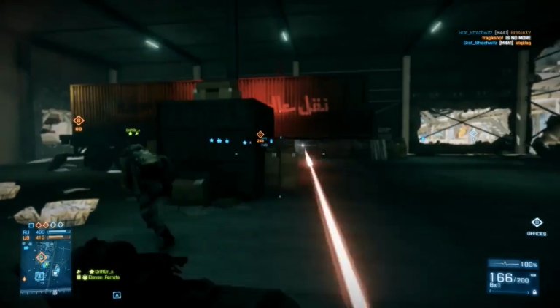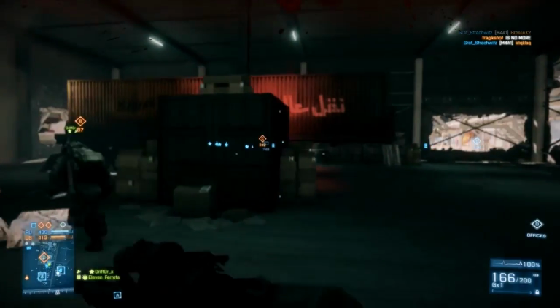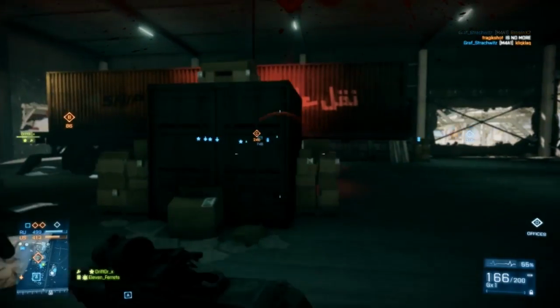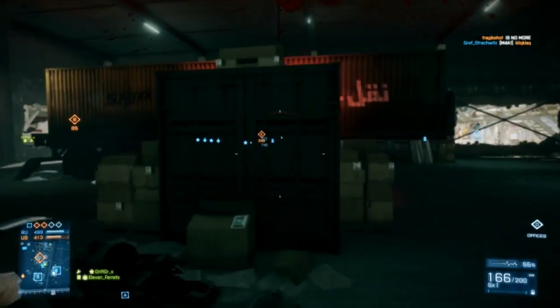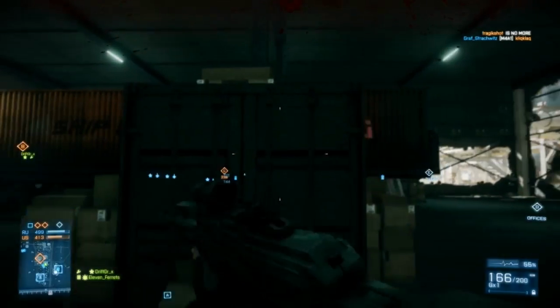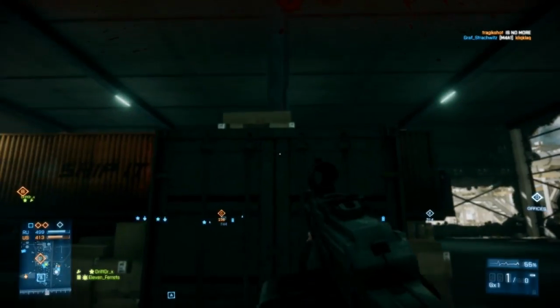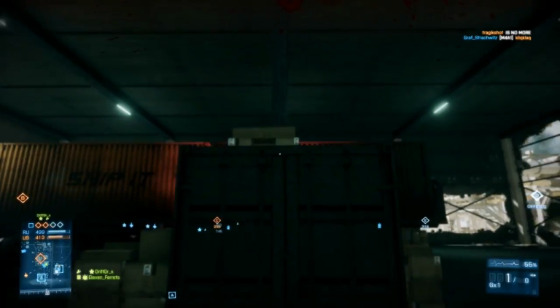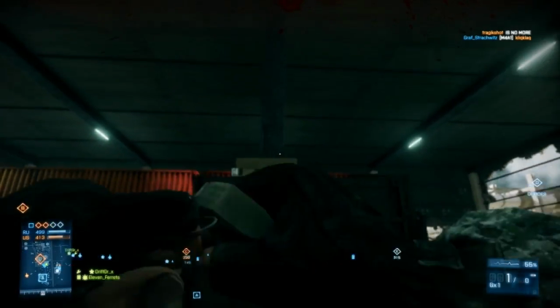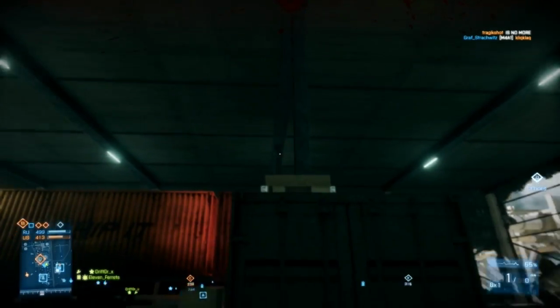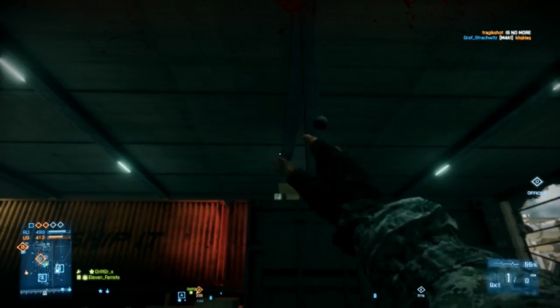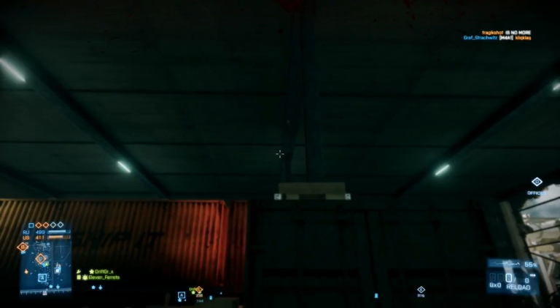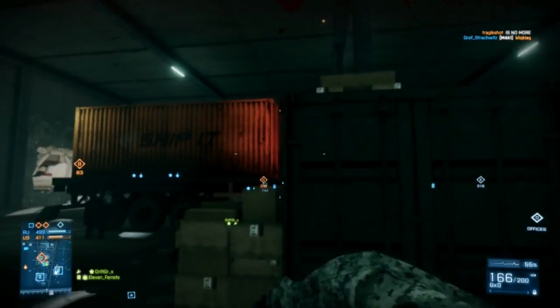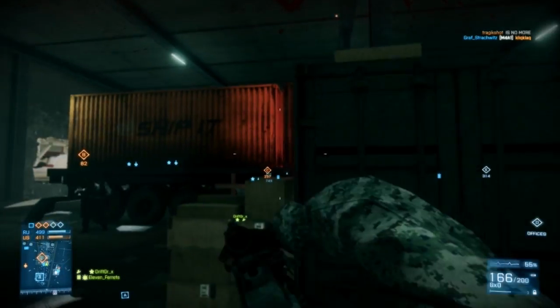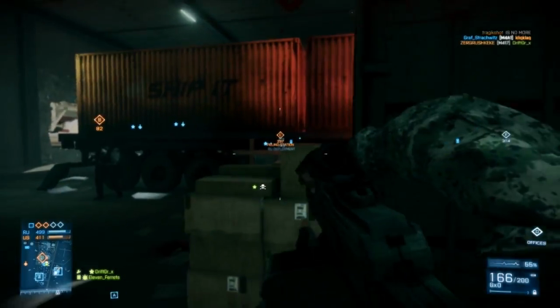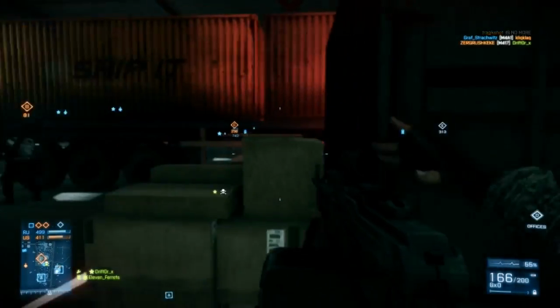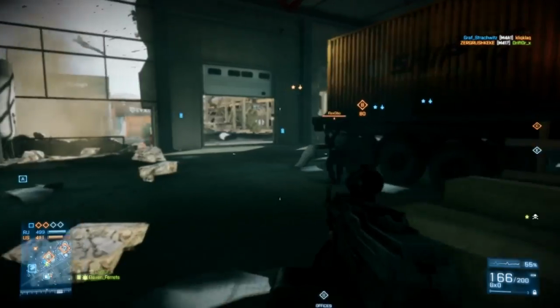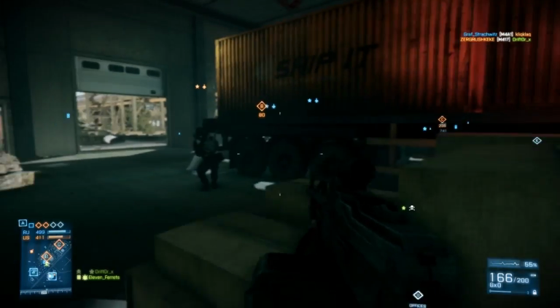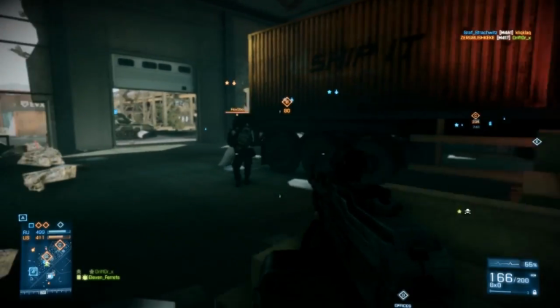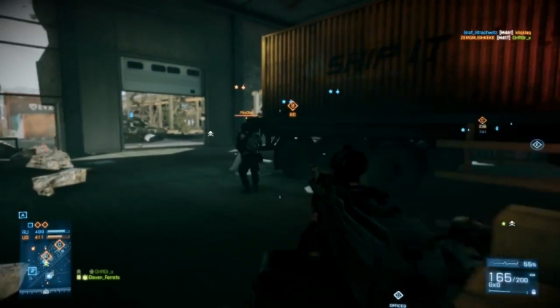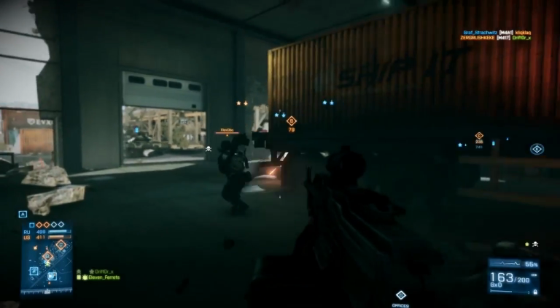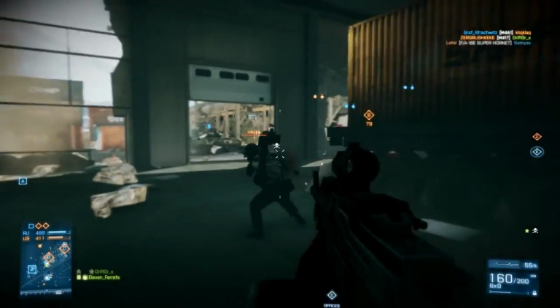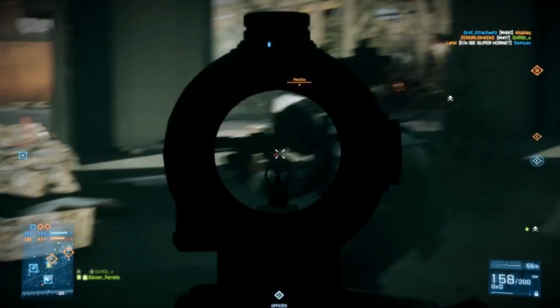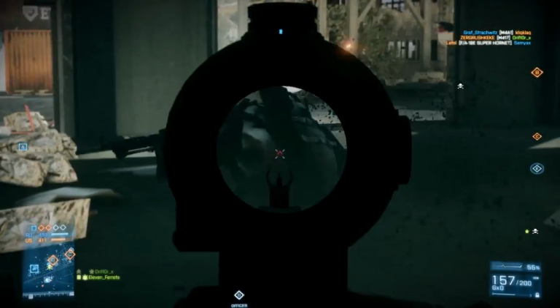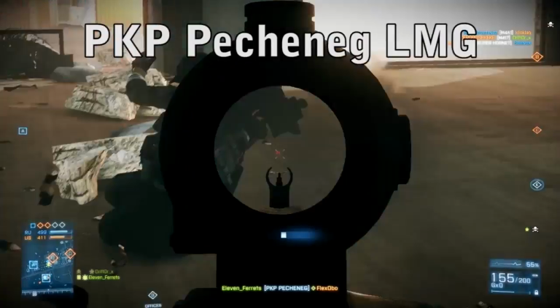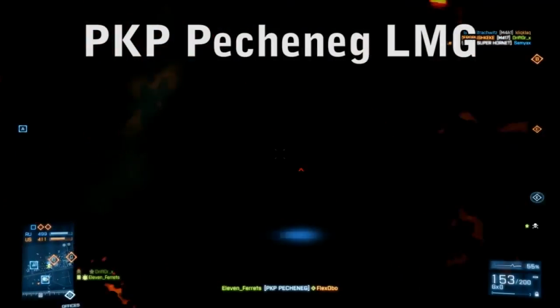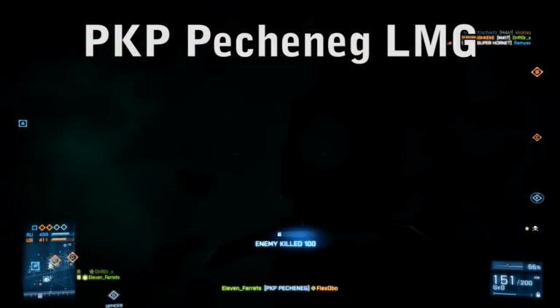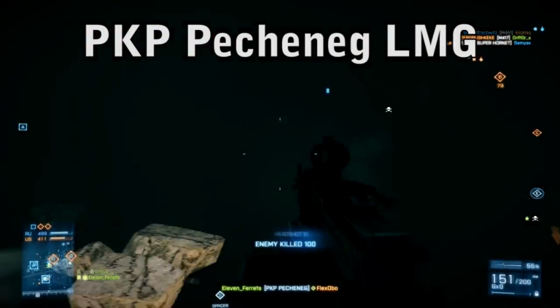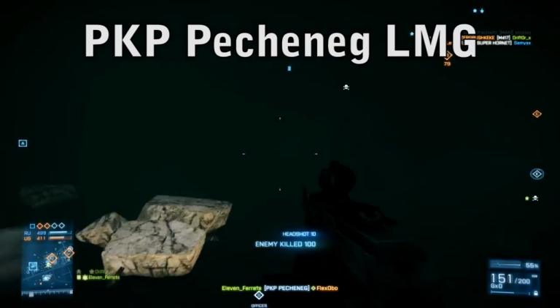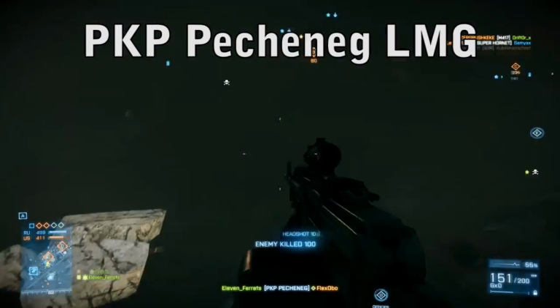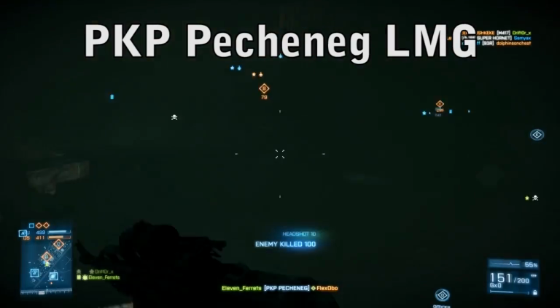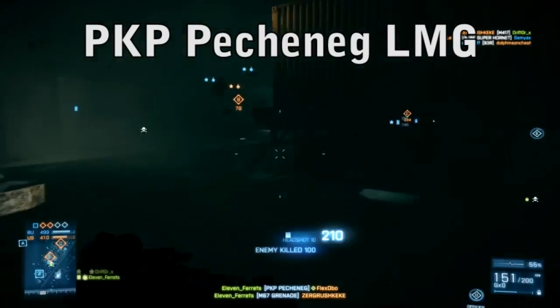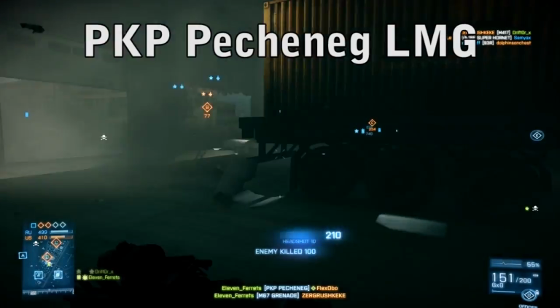Hey guys, Jordan here, bringing you a new gun review segment. Today I'm going to be doing a review of the PKP Pitchnag Light Machine Gun.